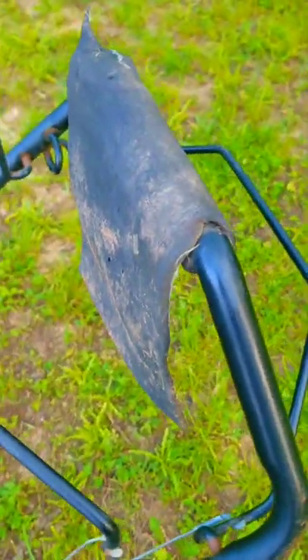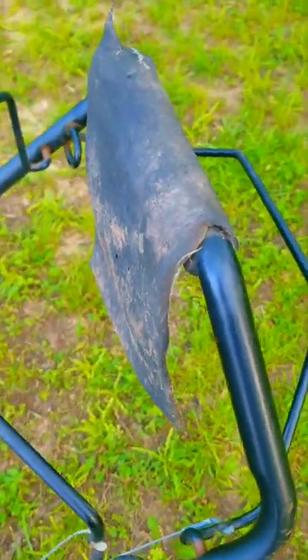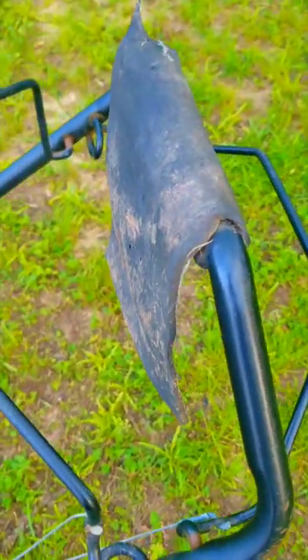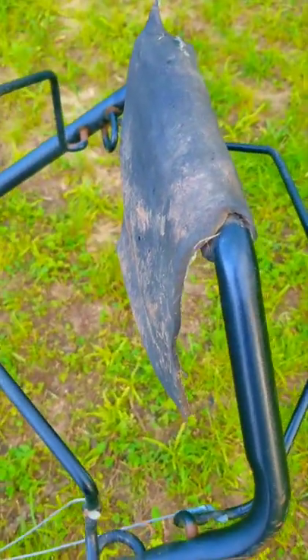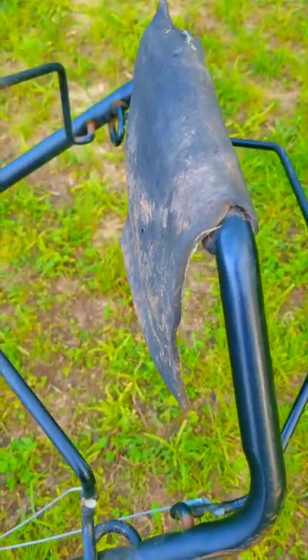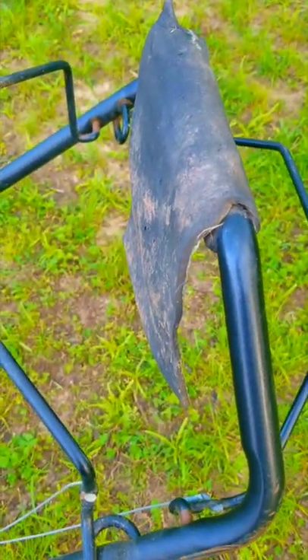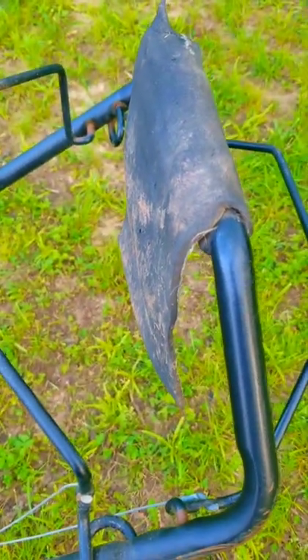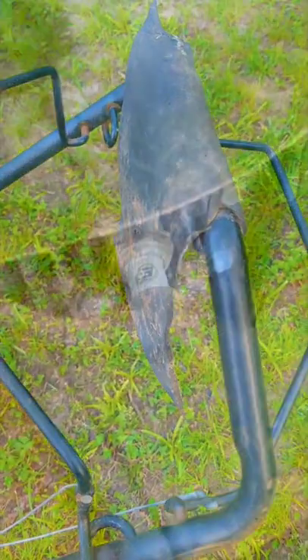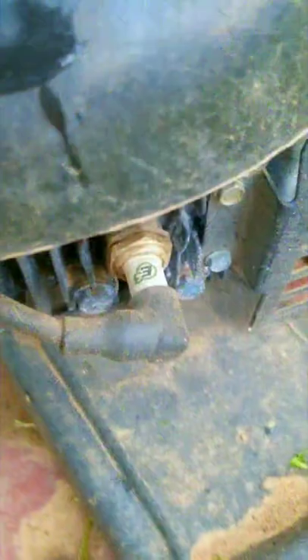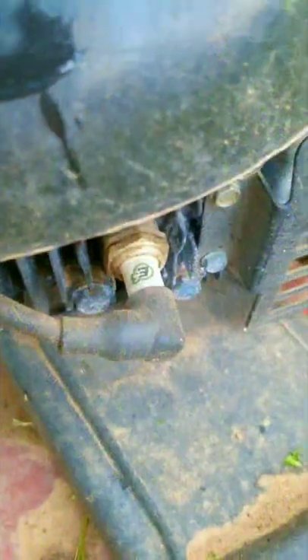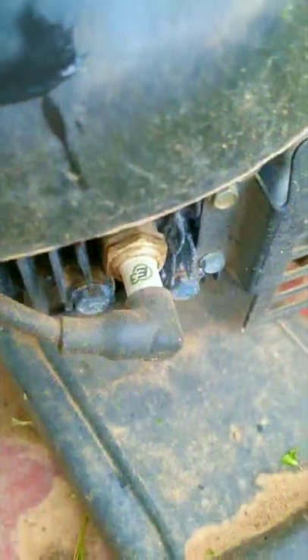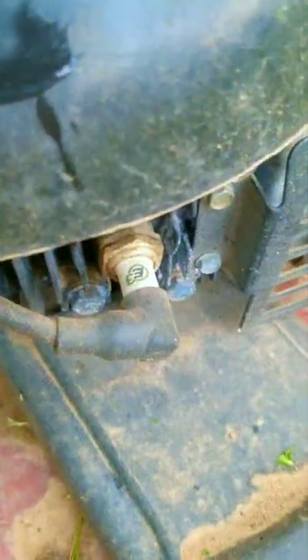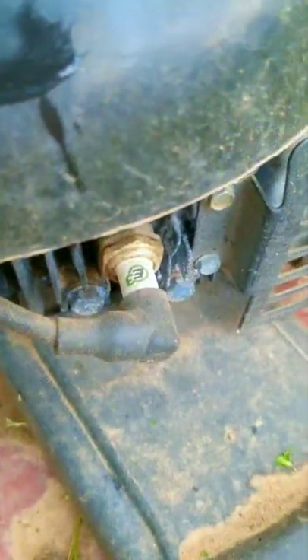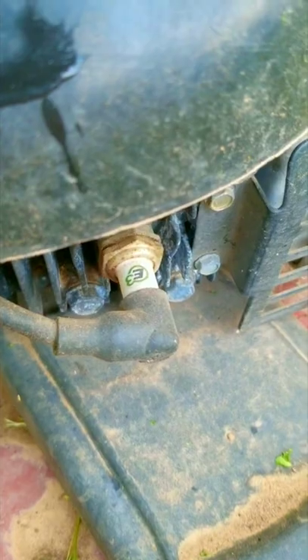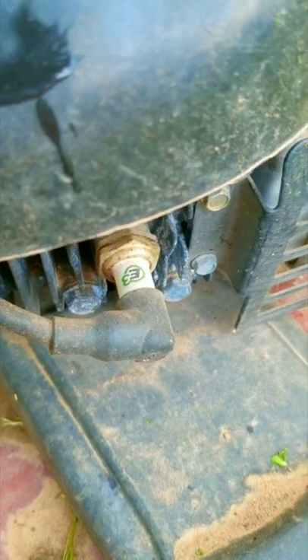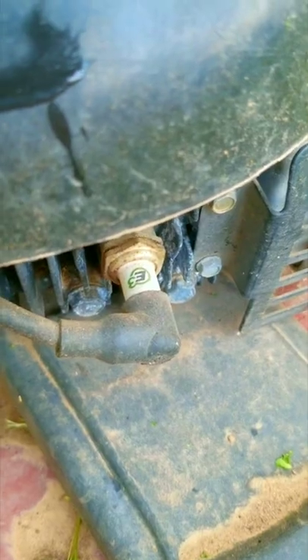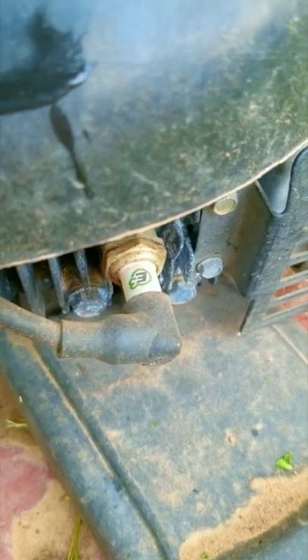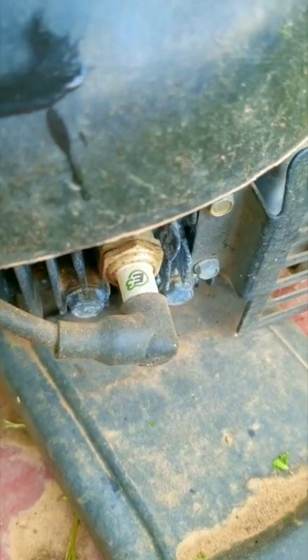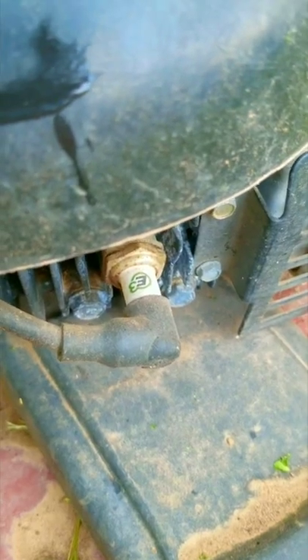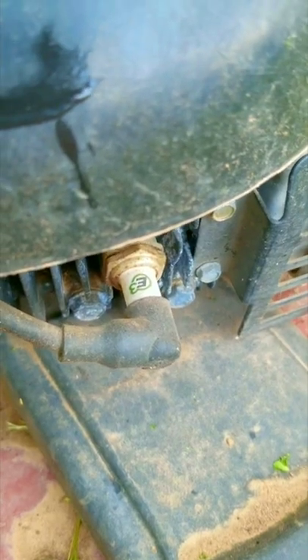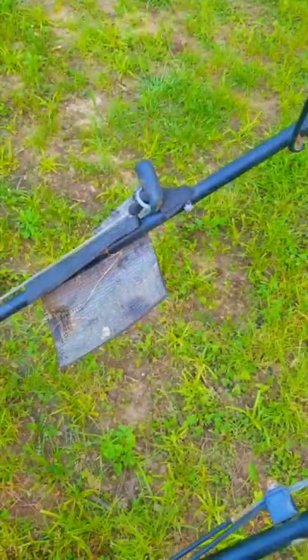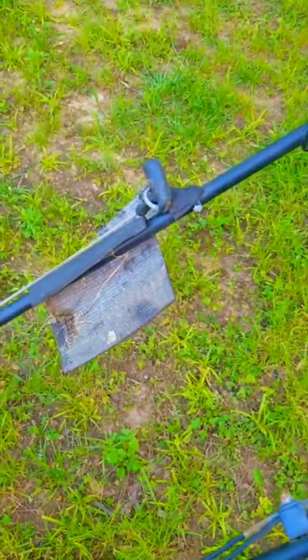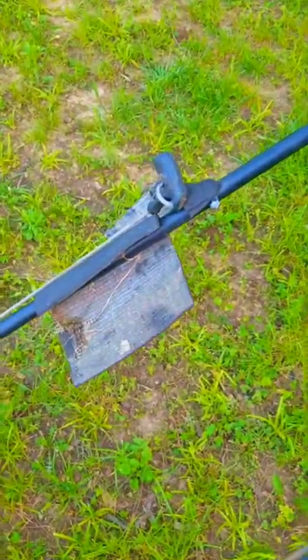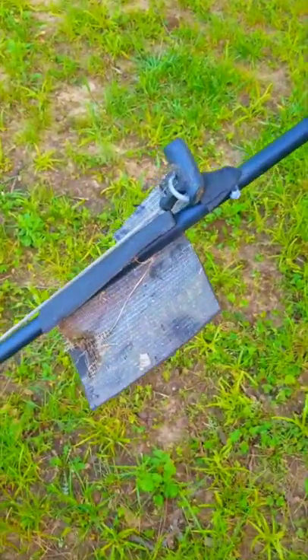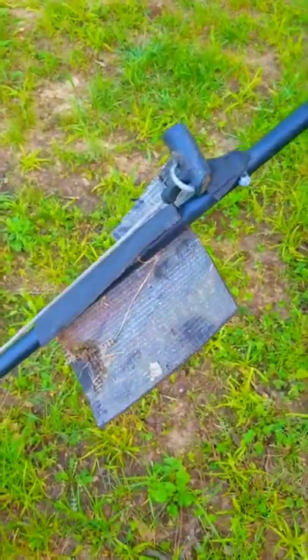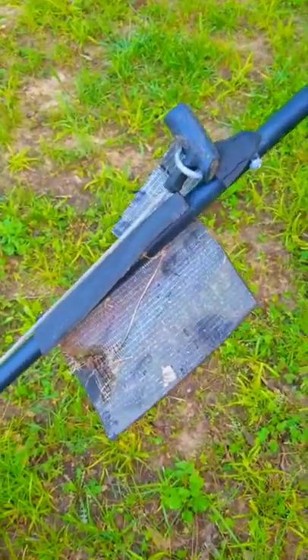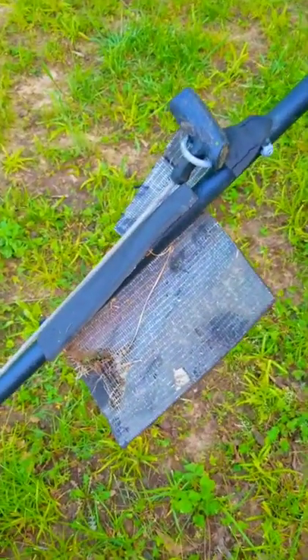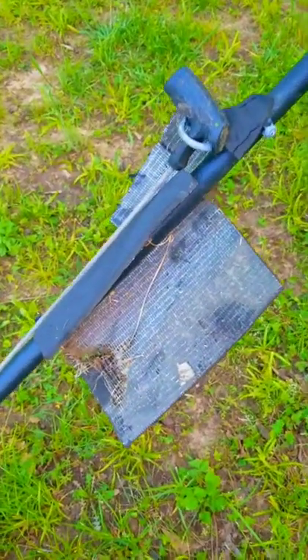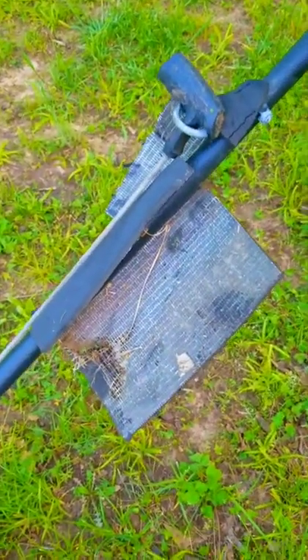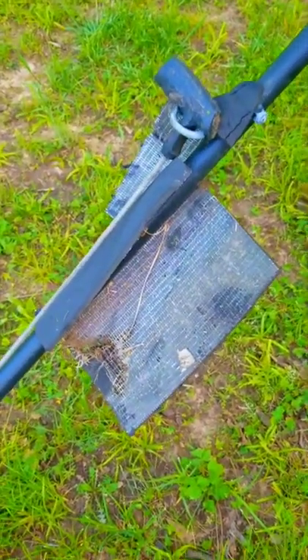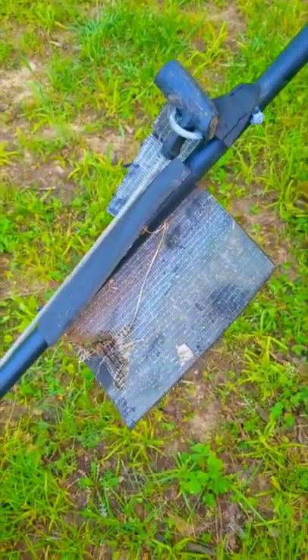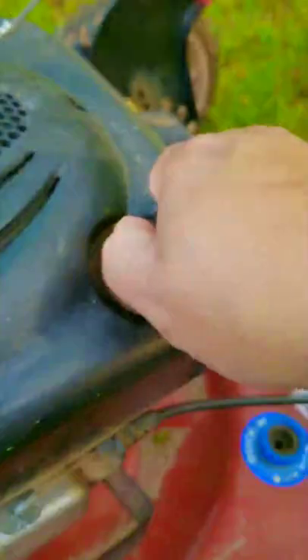There are some questionable personalizations along with some interesting choices for the spark plug too. Nothing wrong with the choice, it's just not my favorite brand.